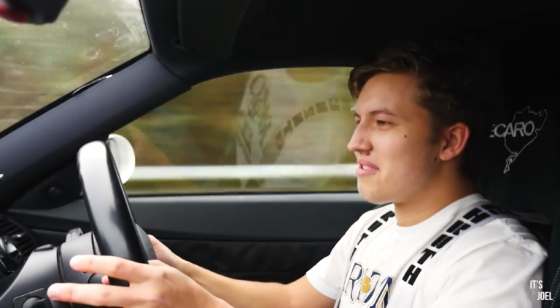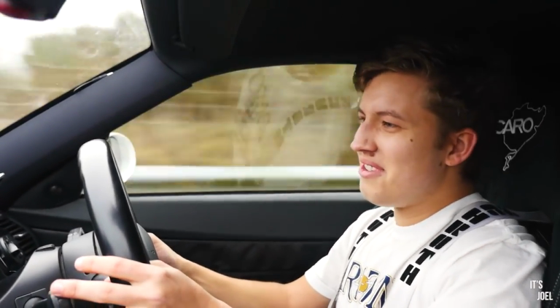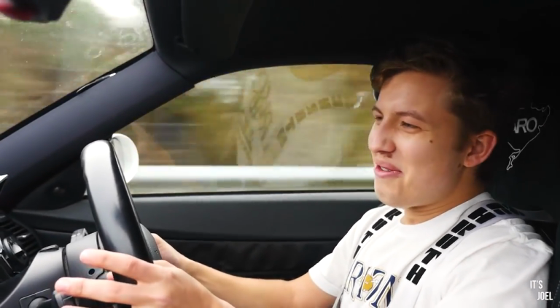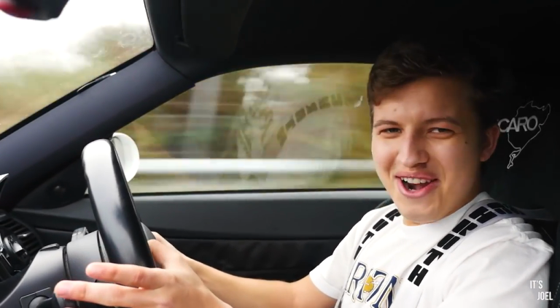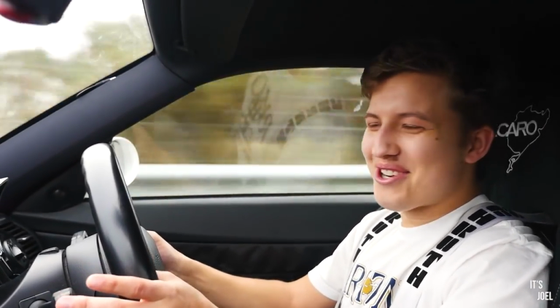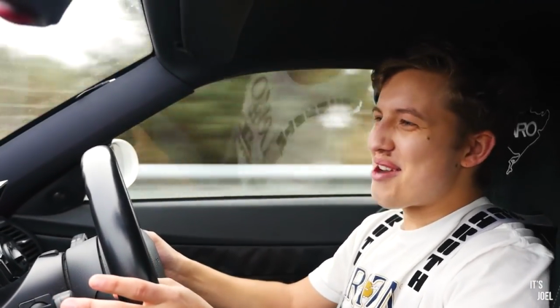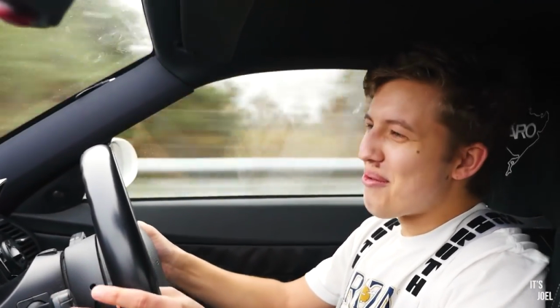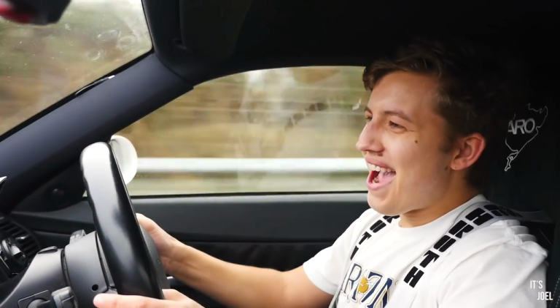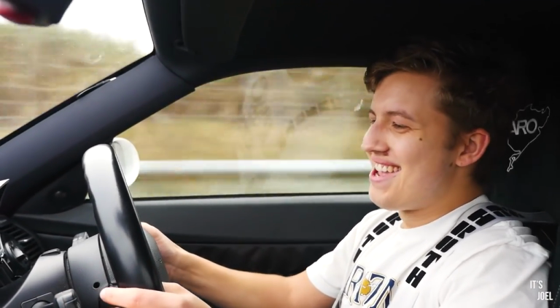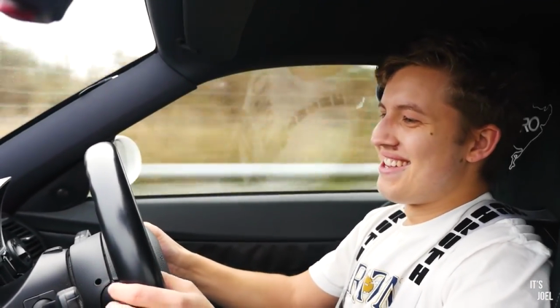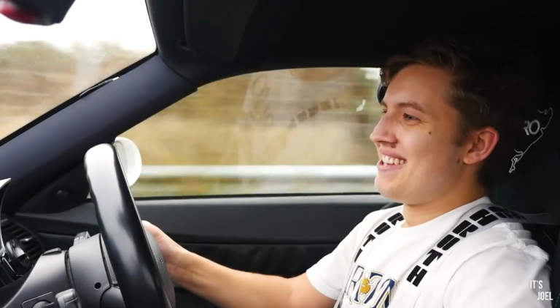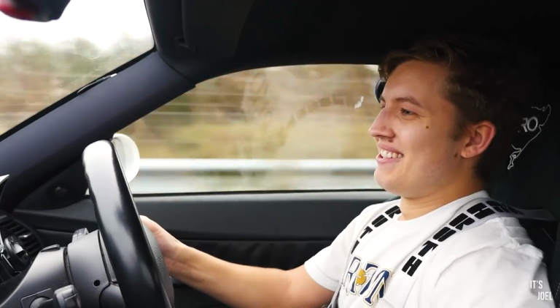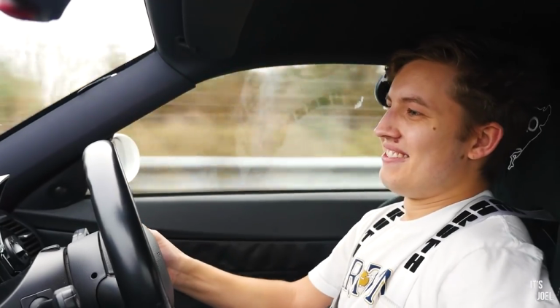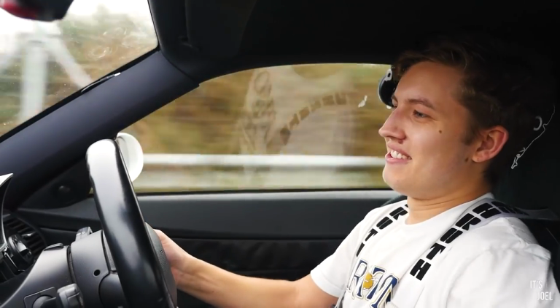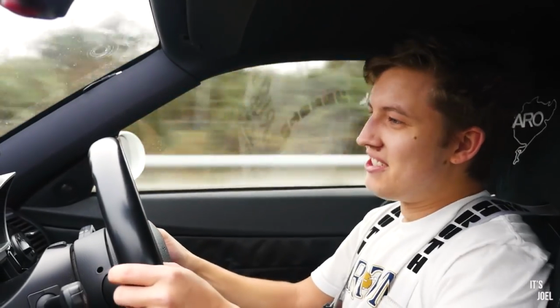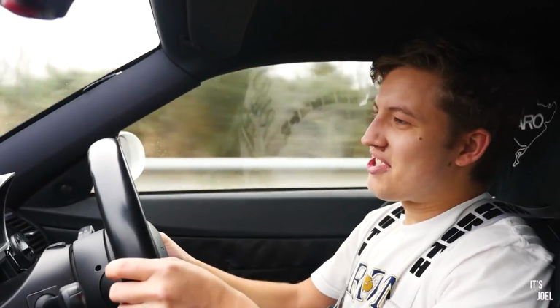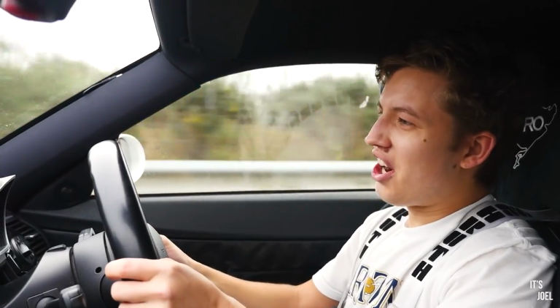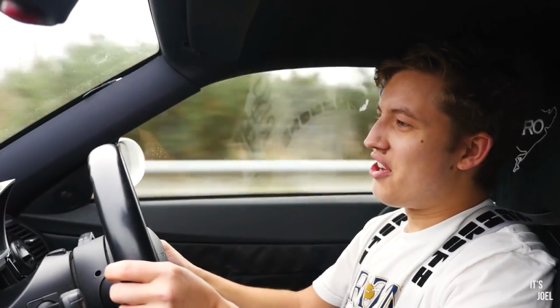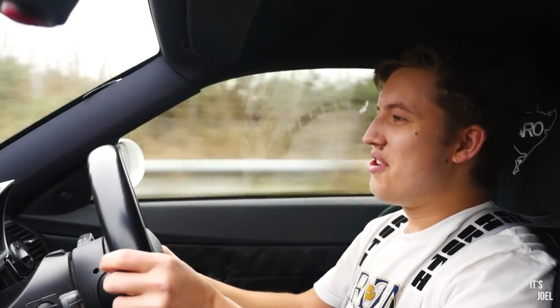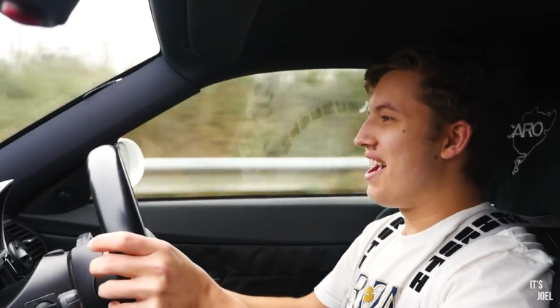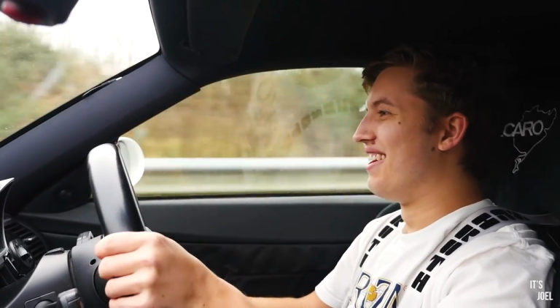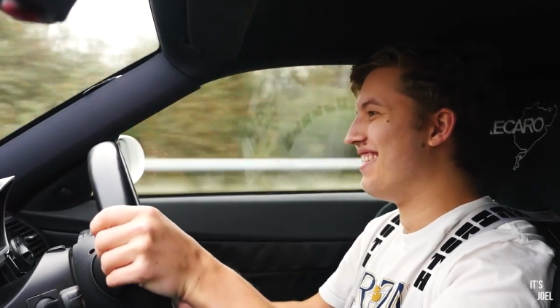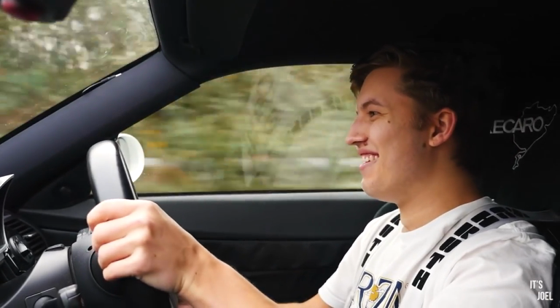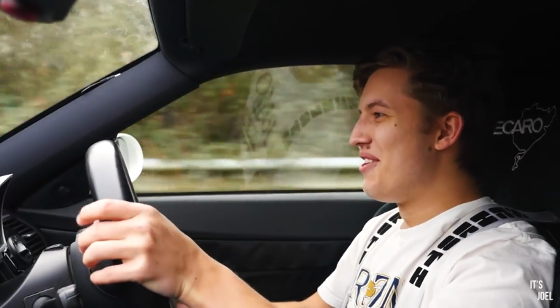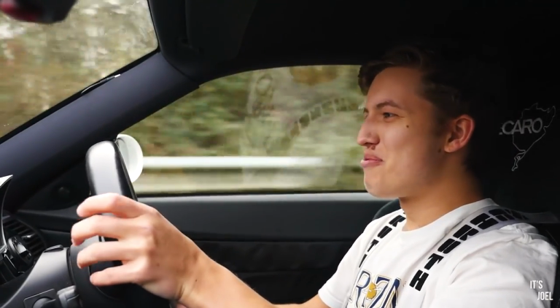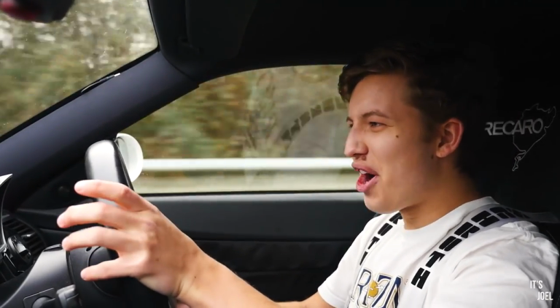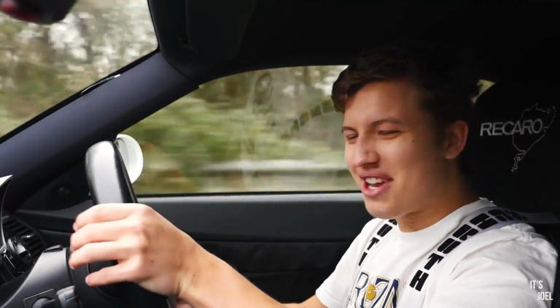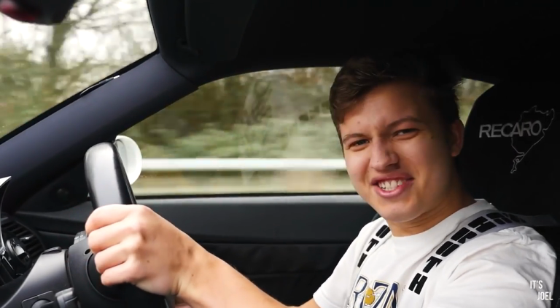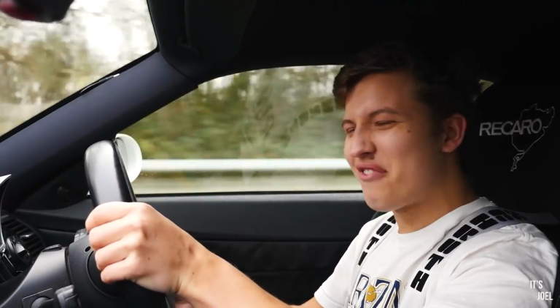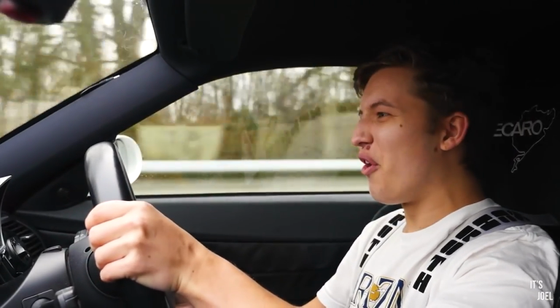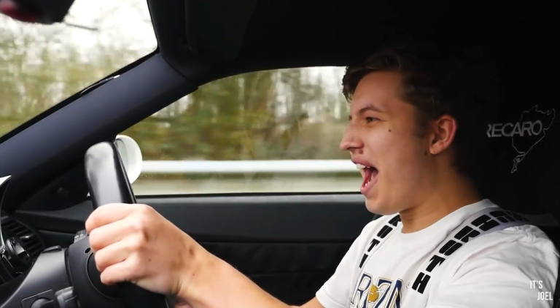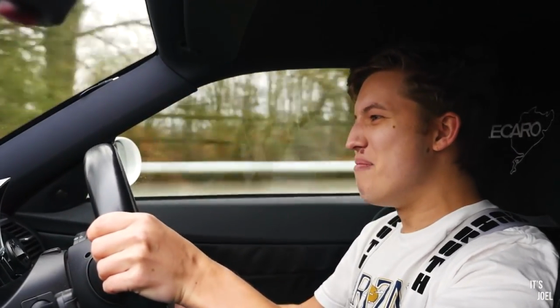What an incredible way to start the new year. I'm driving a Z4M.